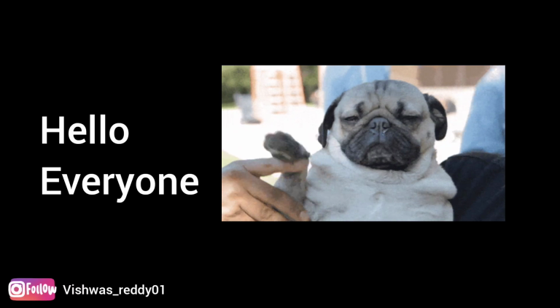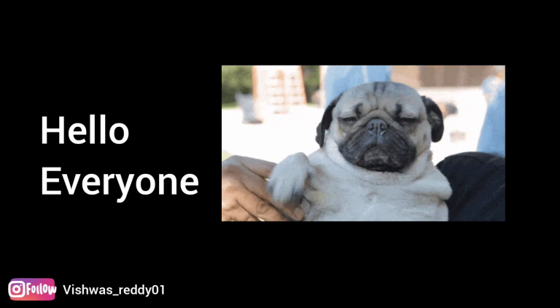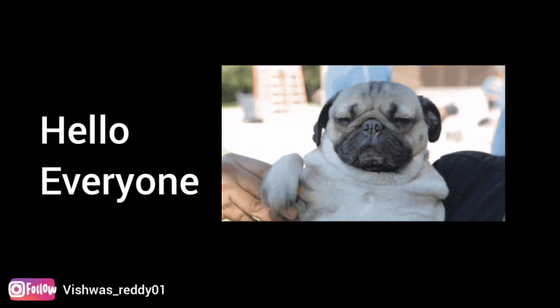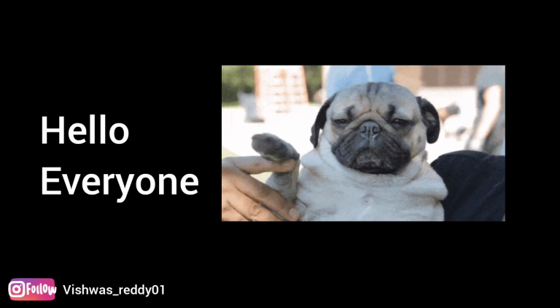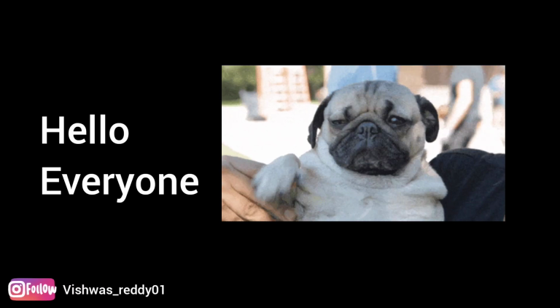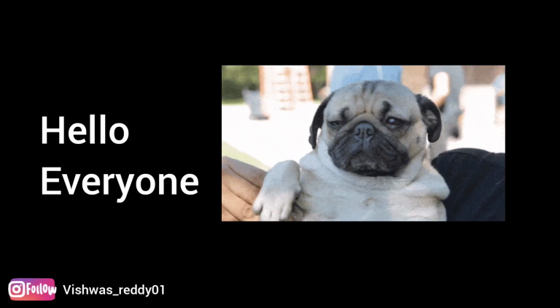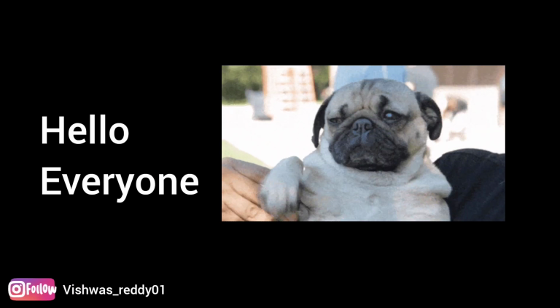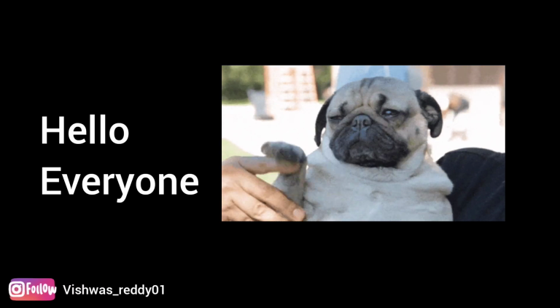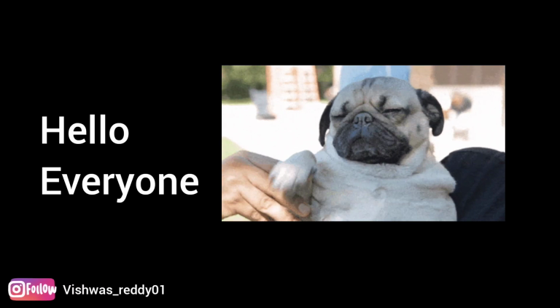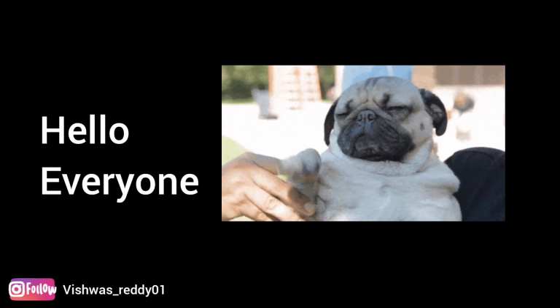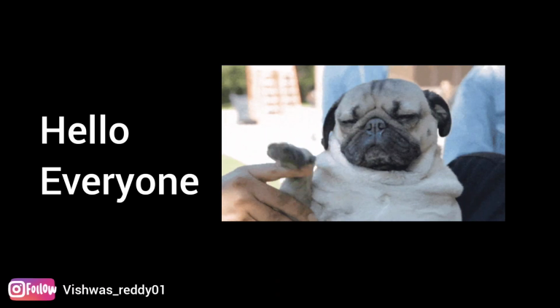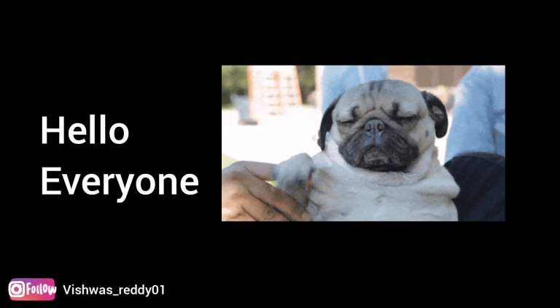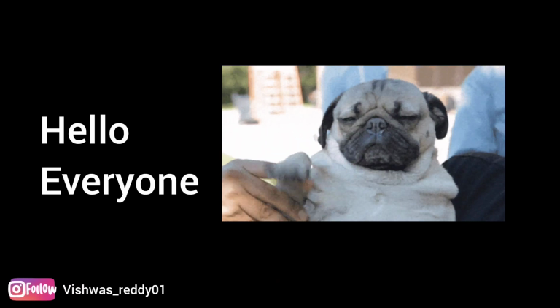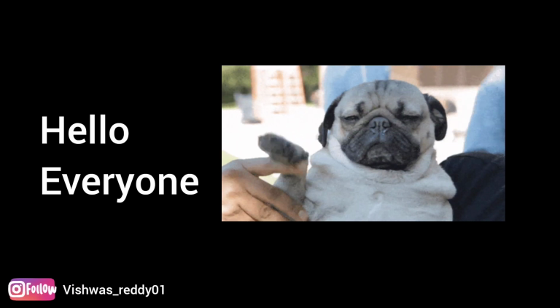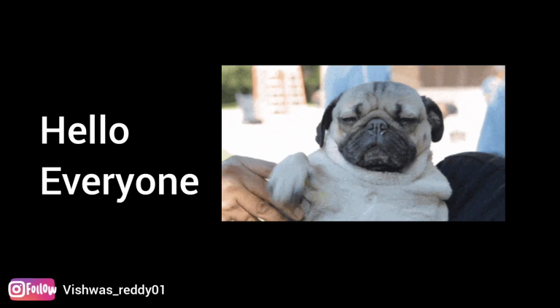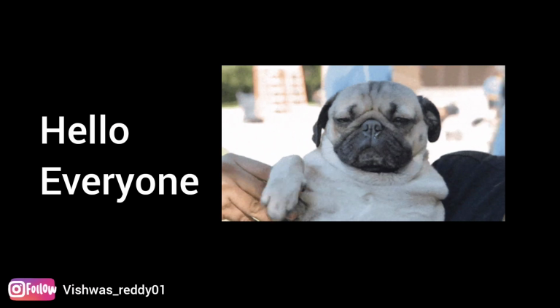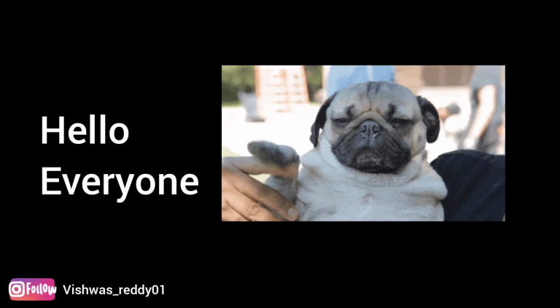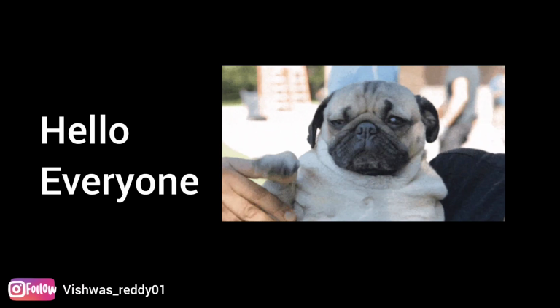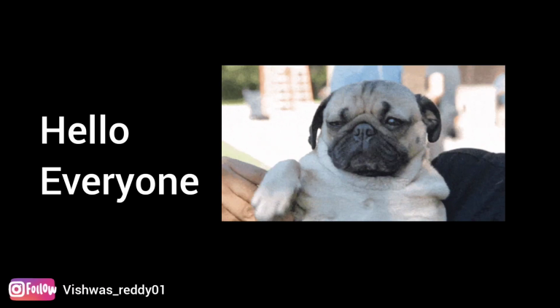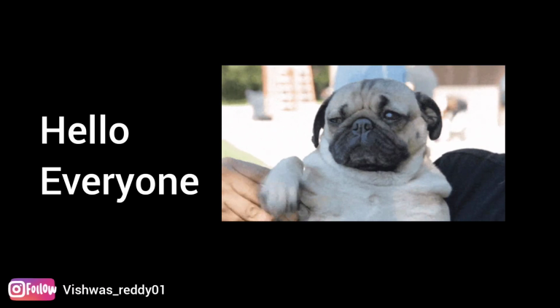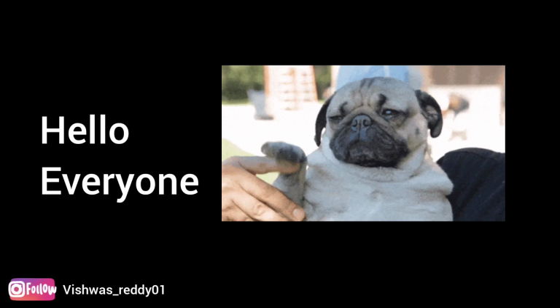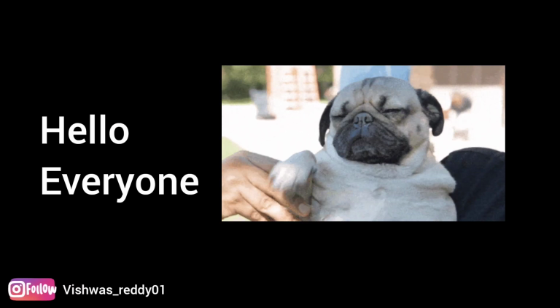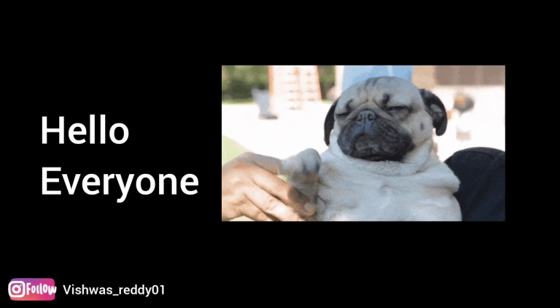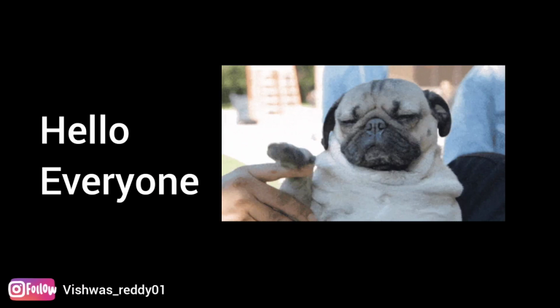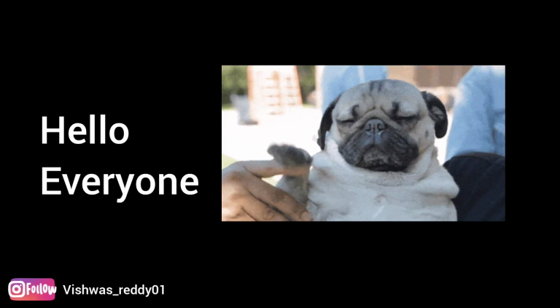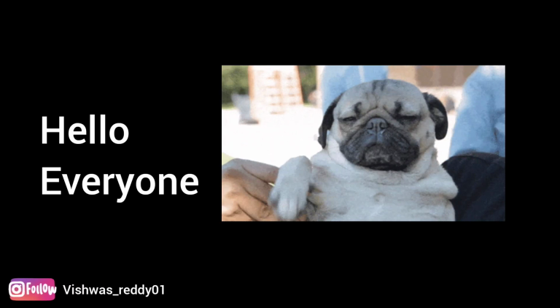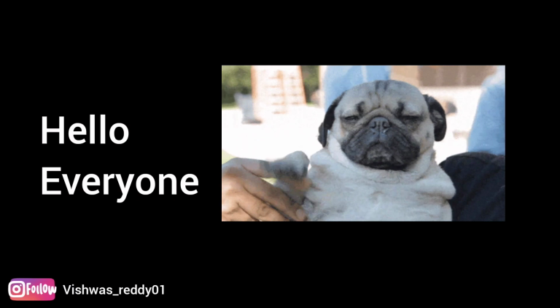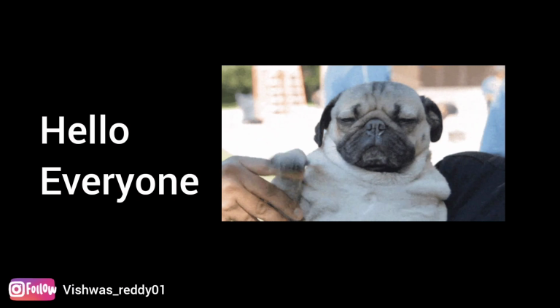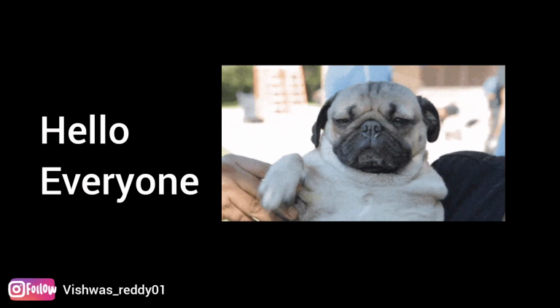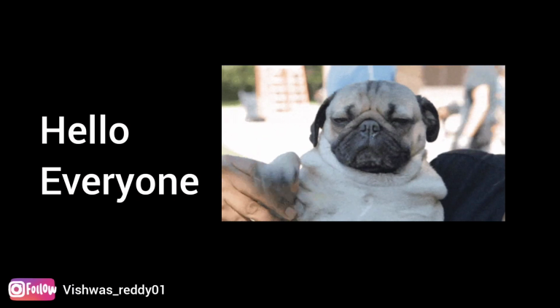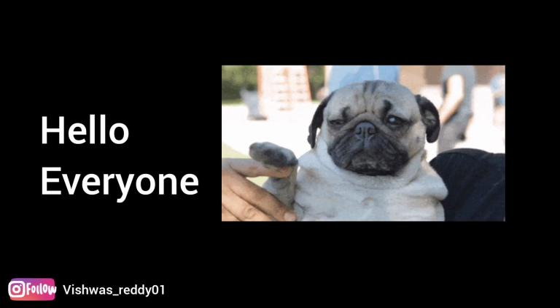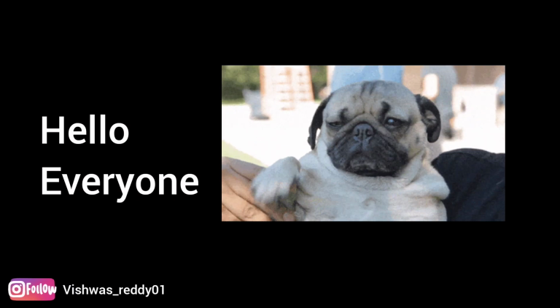Hello everyone, I am Vishwas. Hope you are all doing good. Today I am back with a new video on latest job openings for this week.